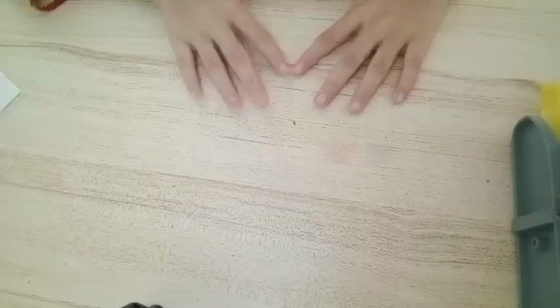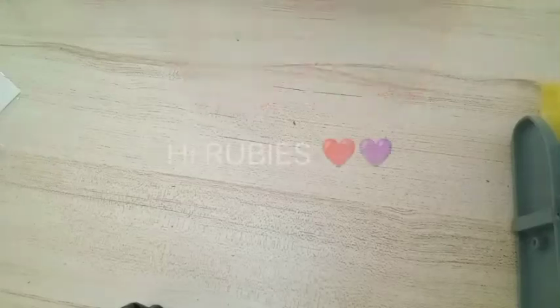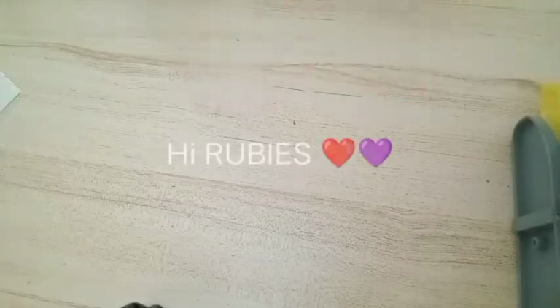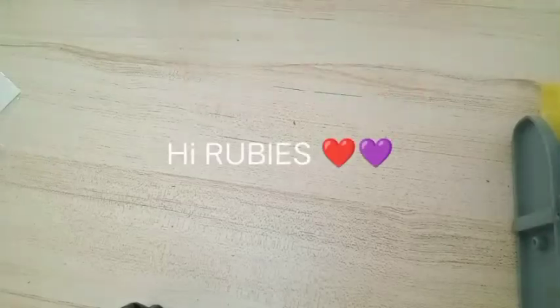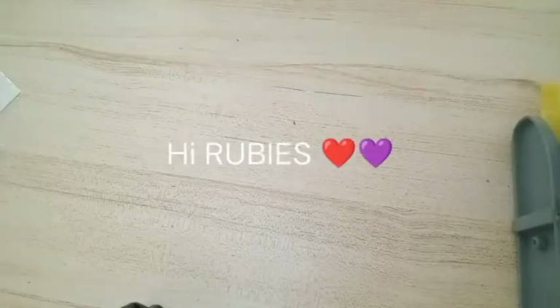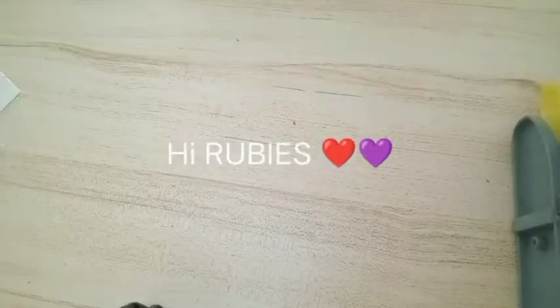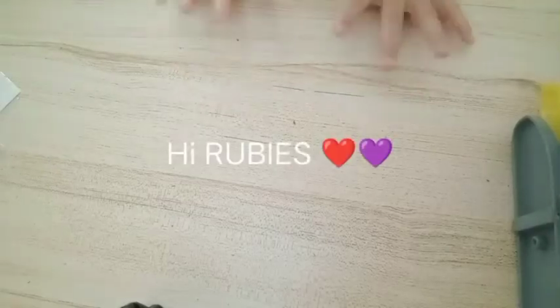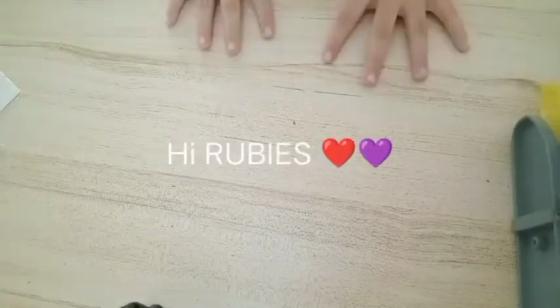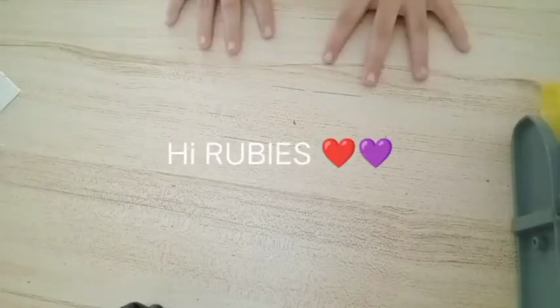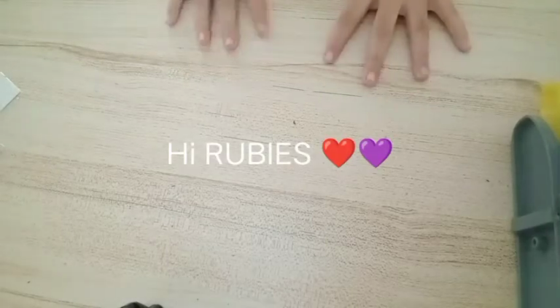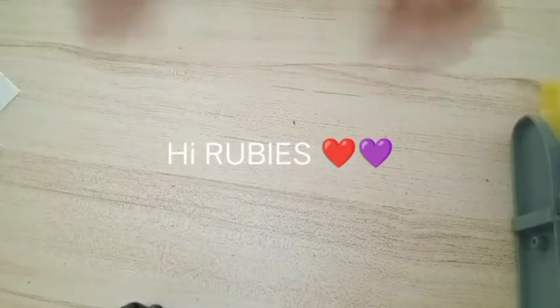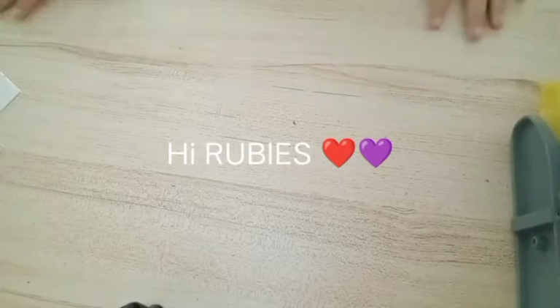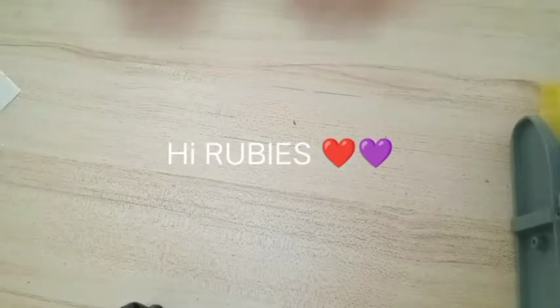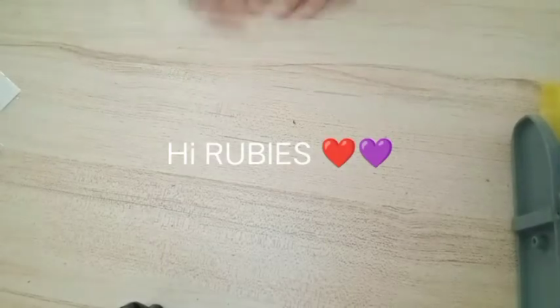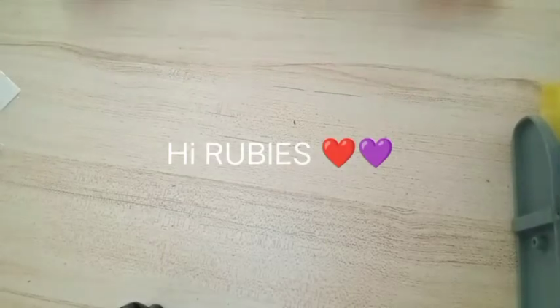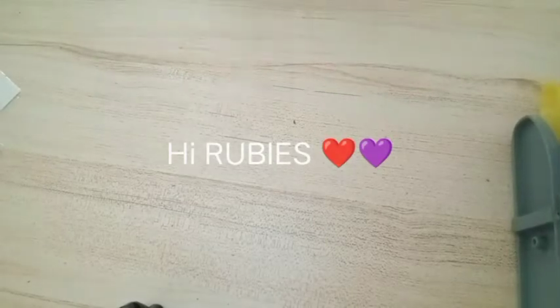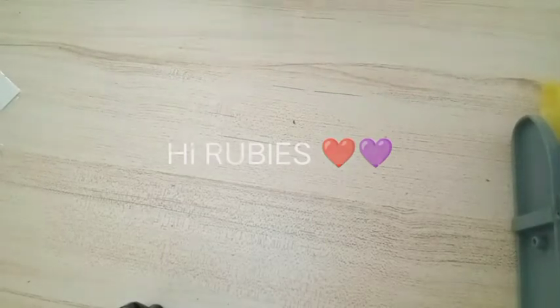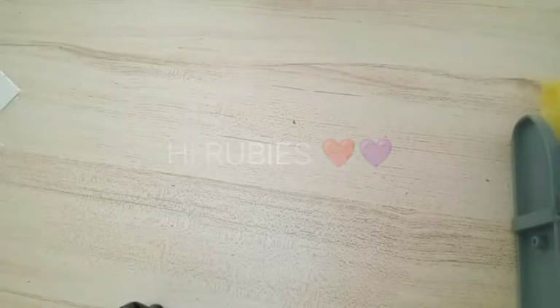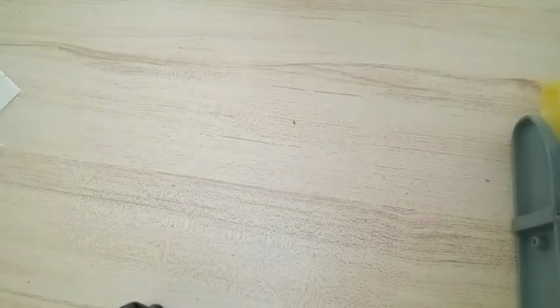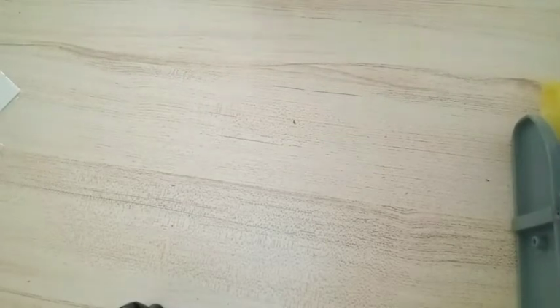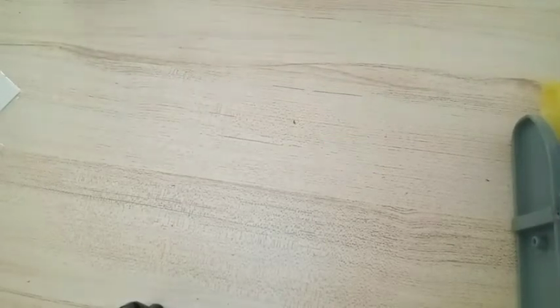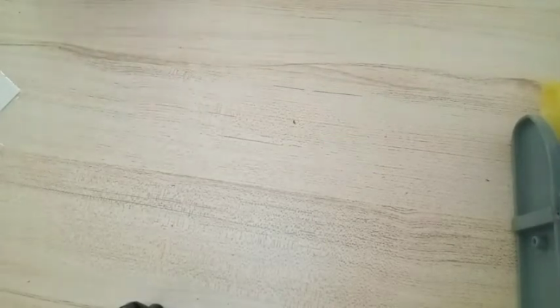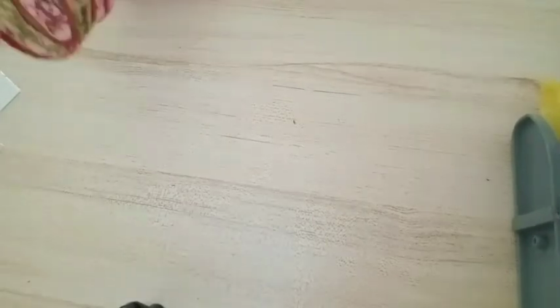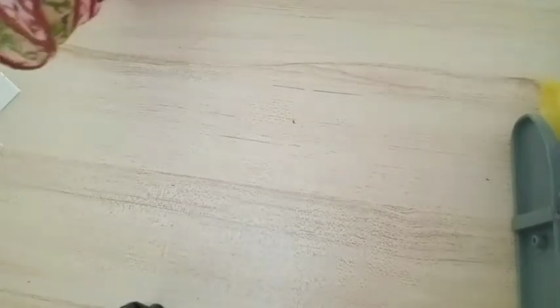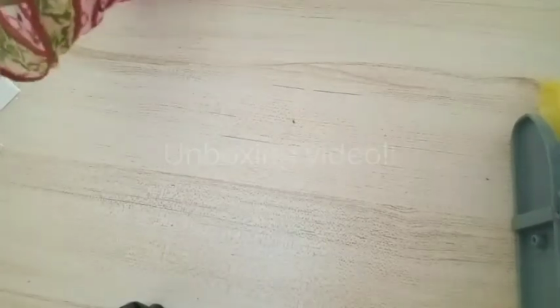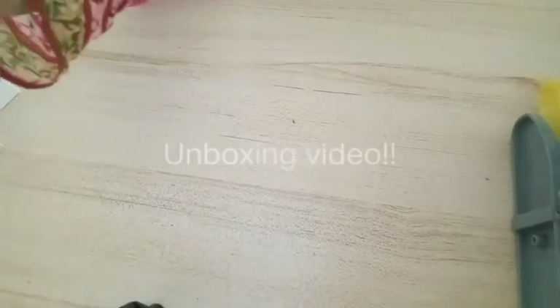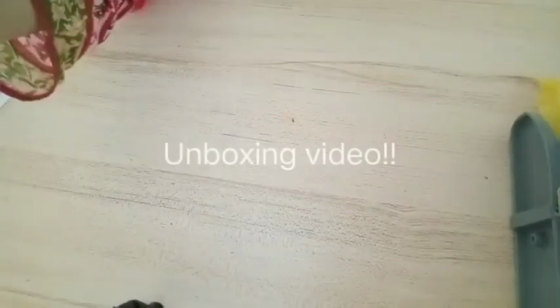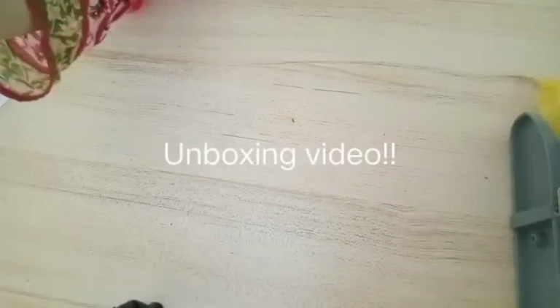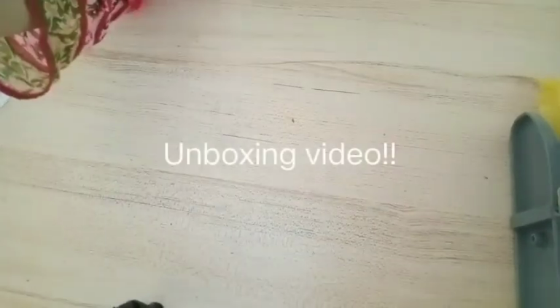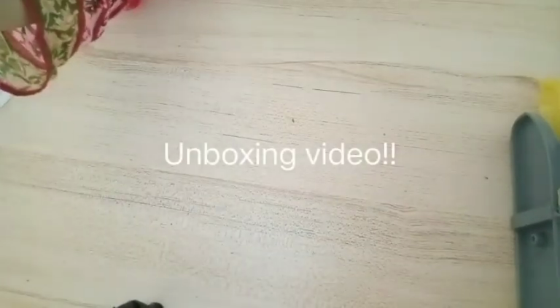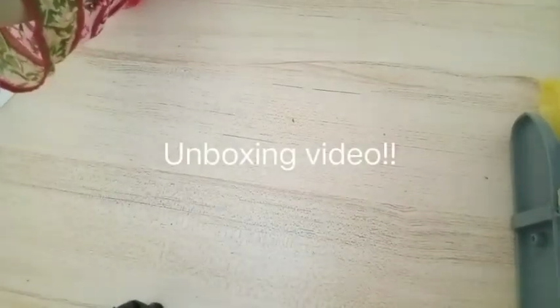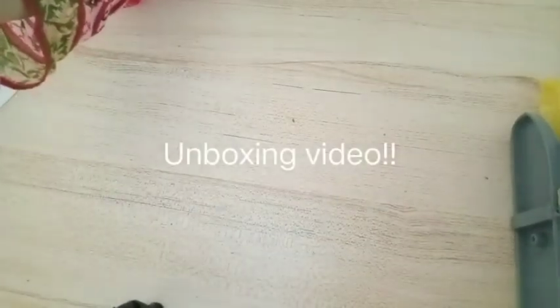Today we're going to be doing an unboxing video! So let's get started.